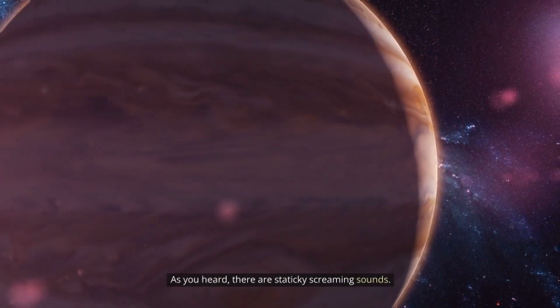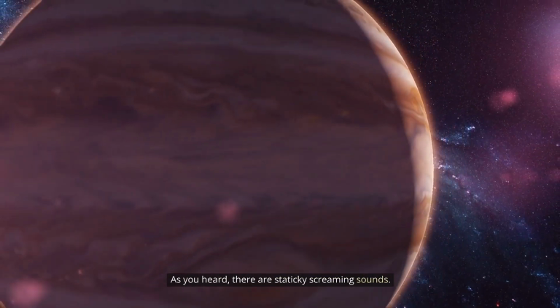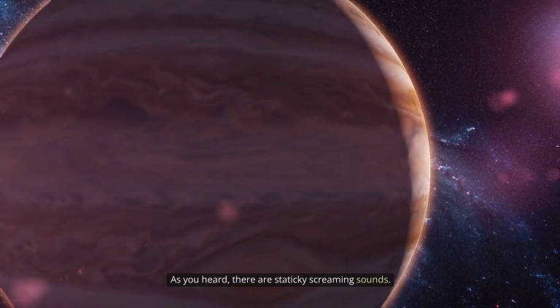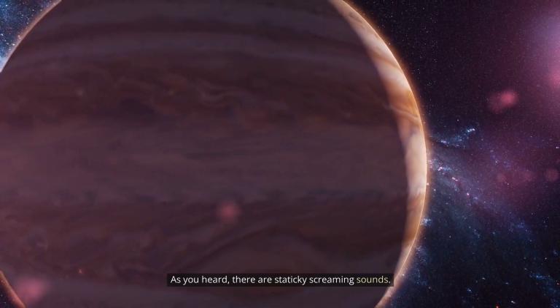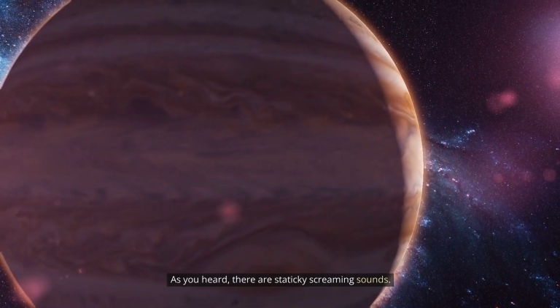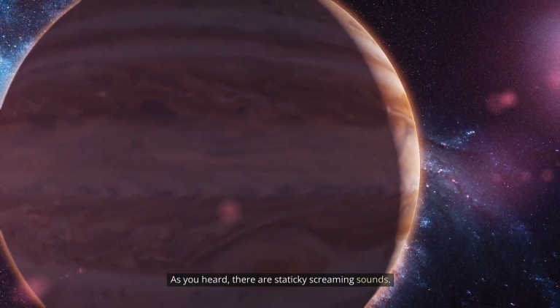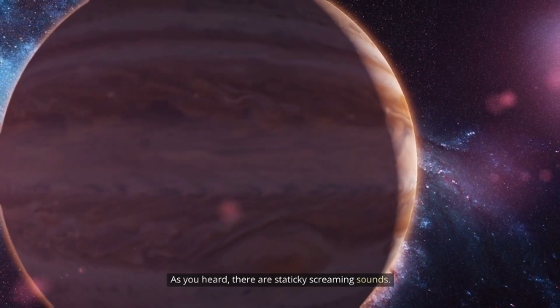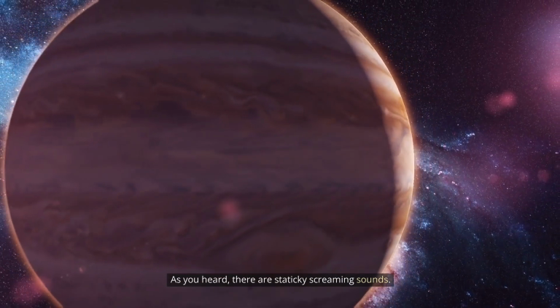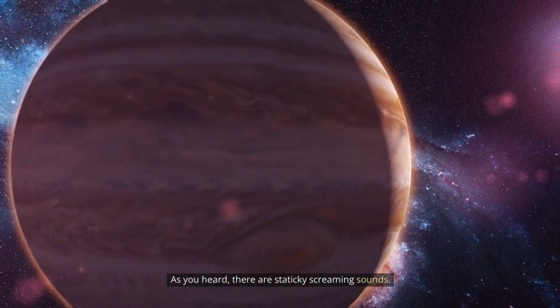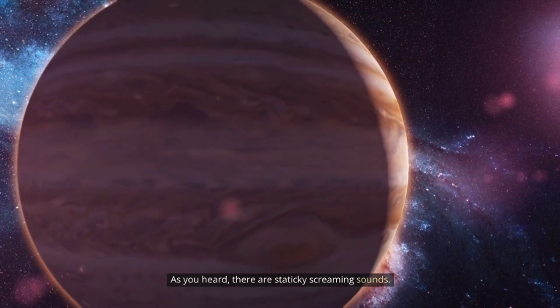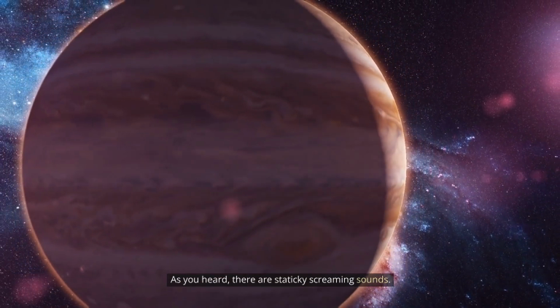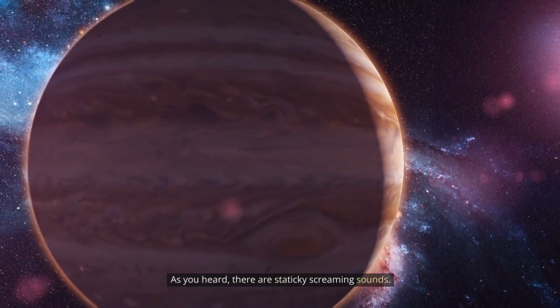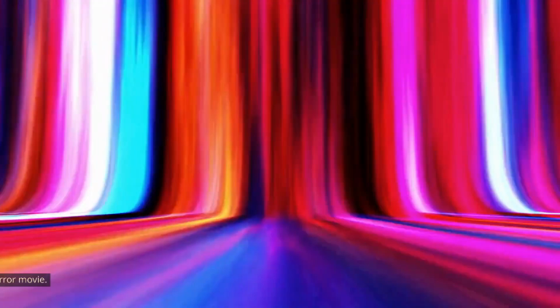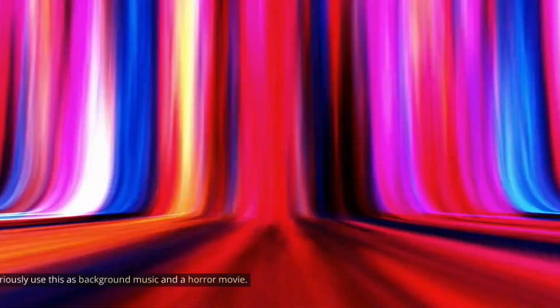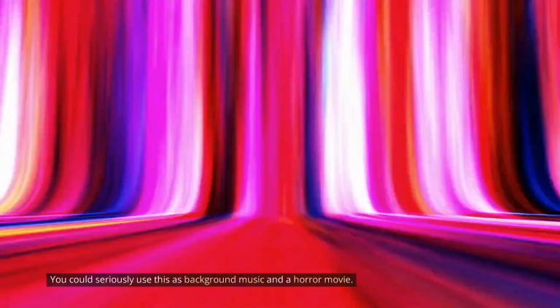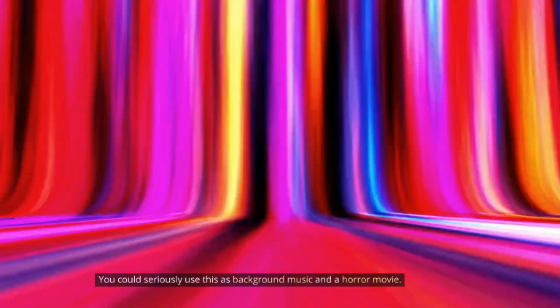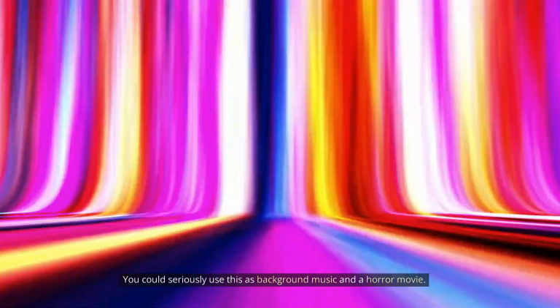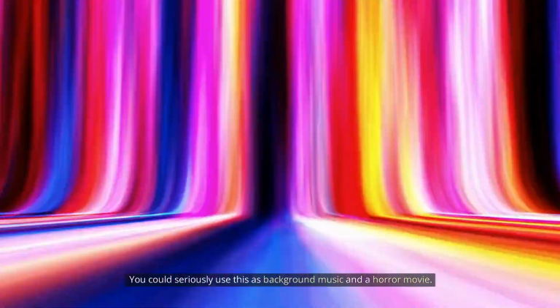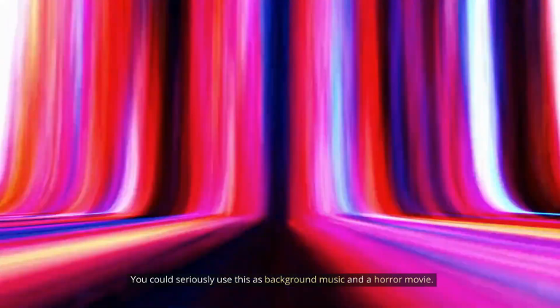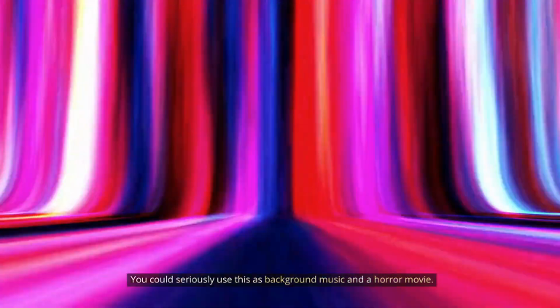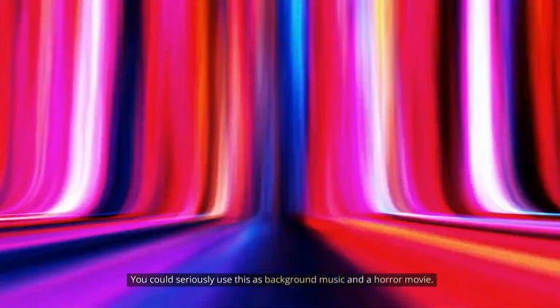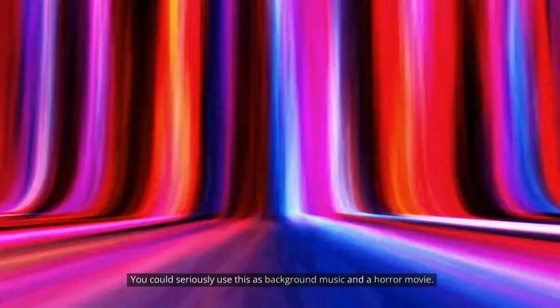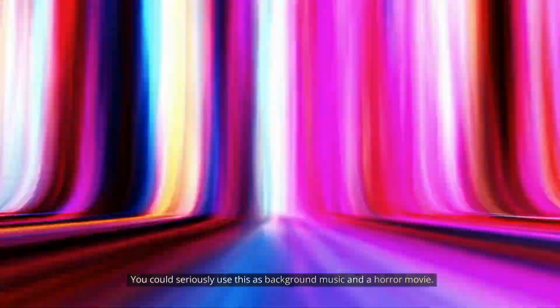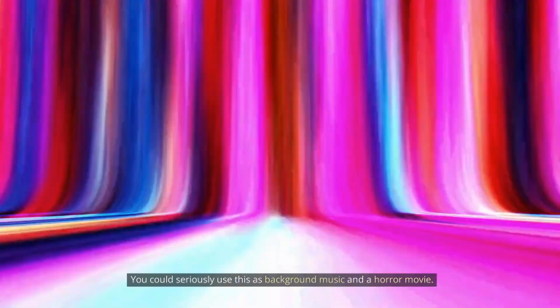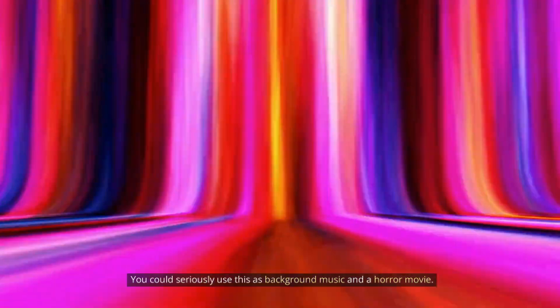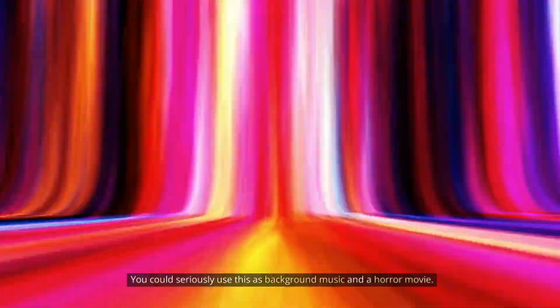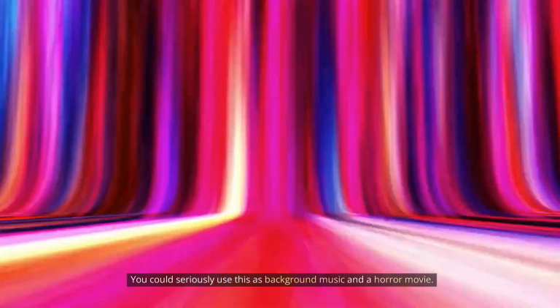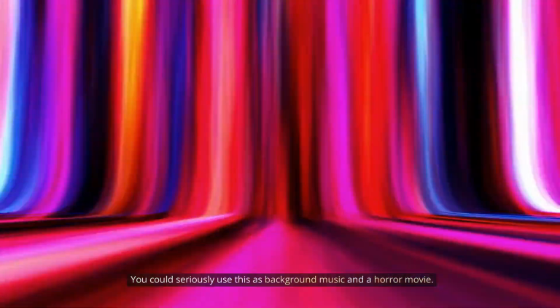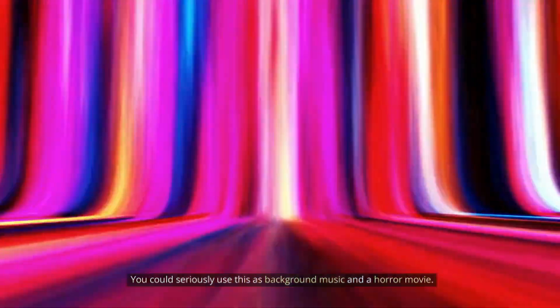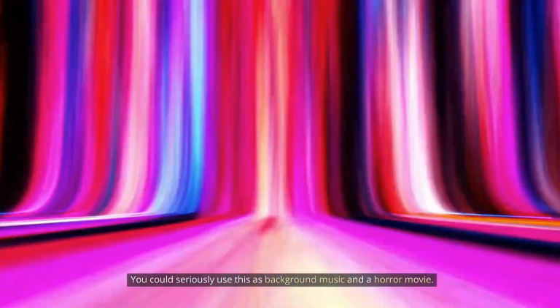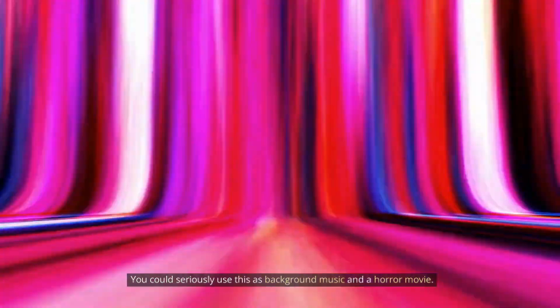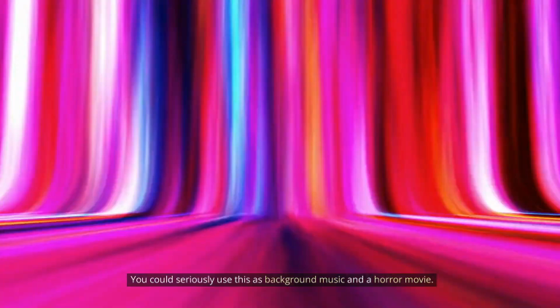There are staticky, screaming sounds. You could seriously use this as background music in a horror movie.